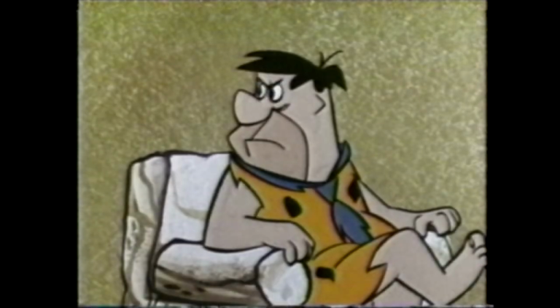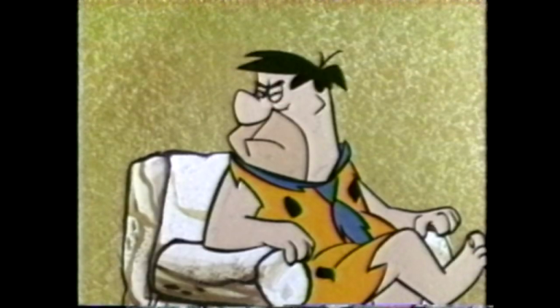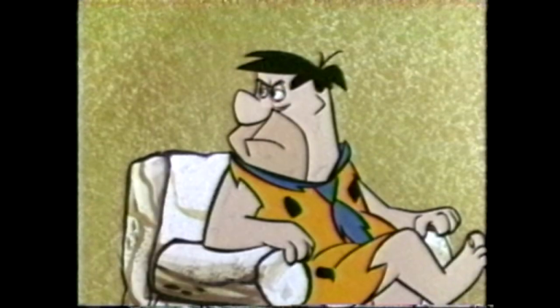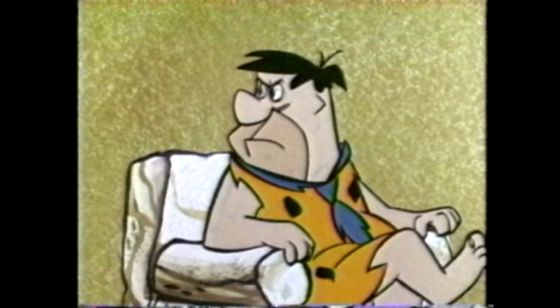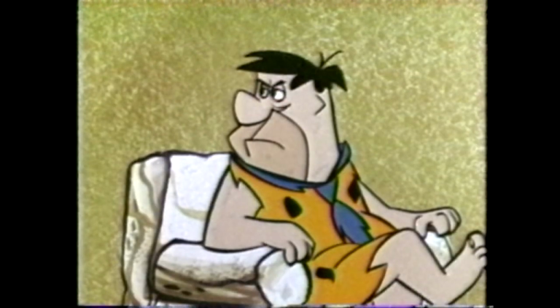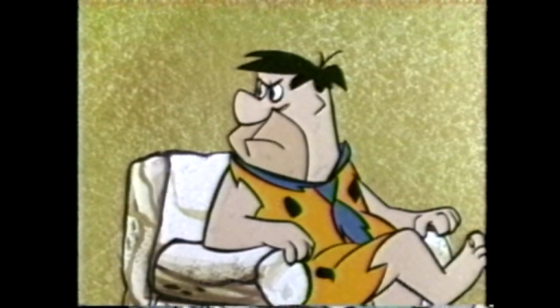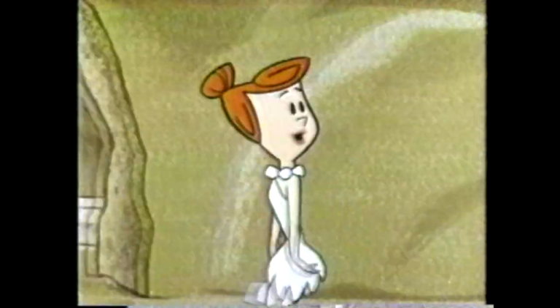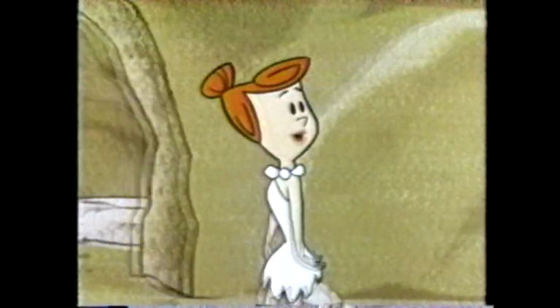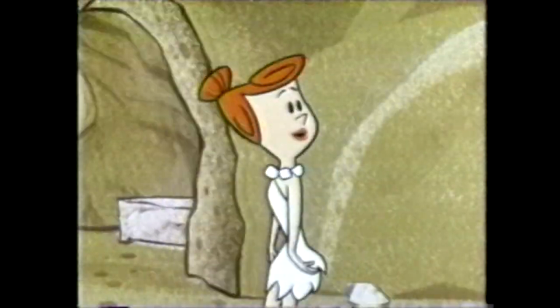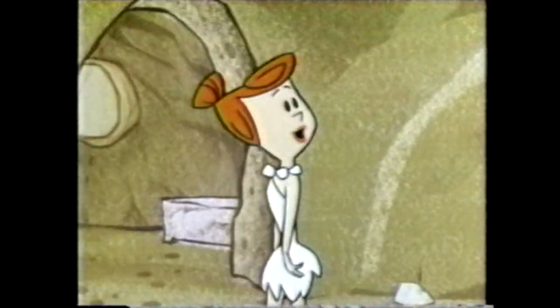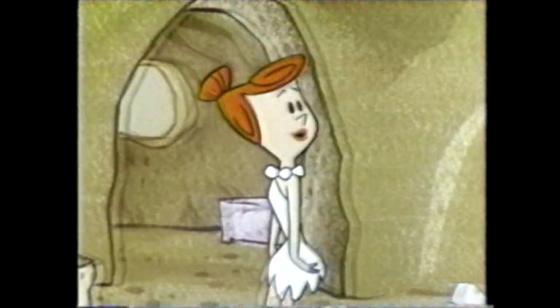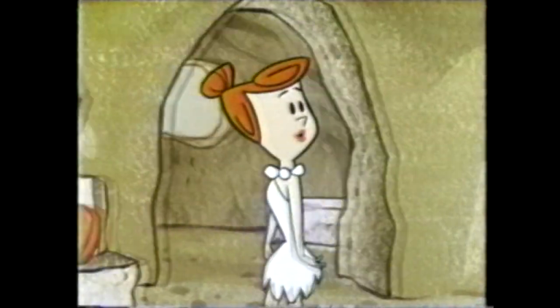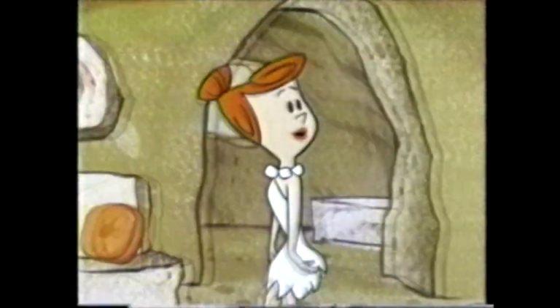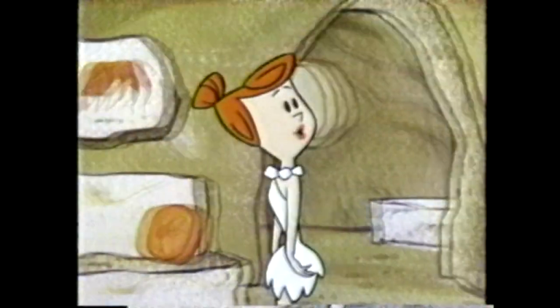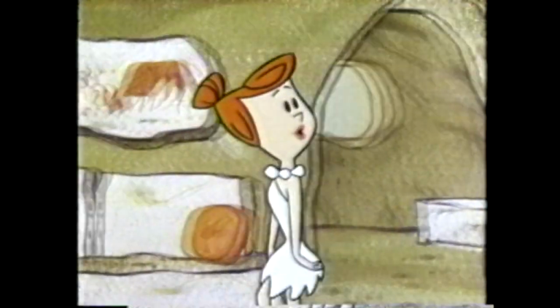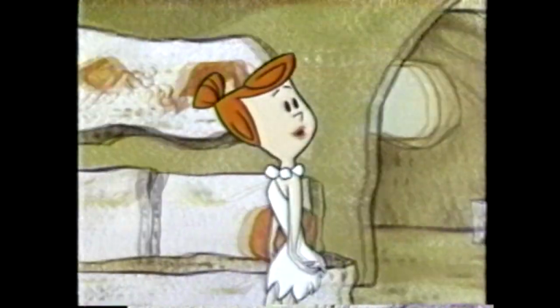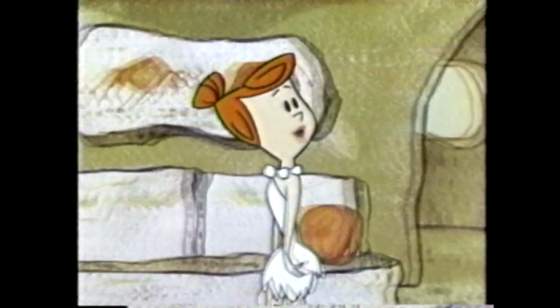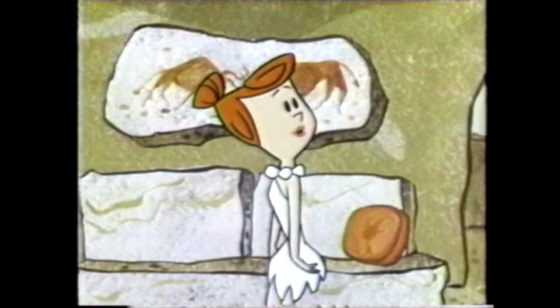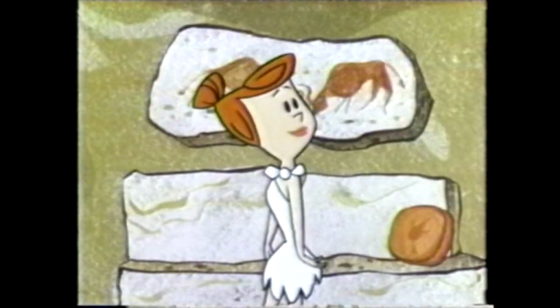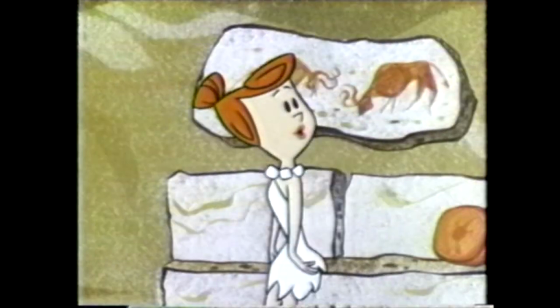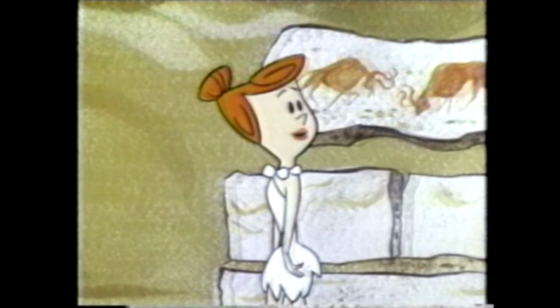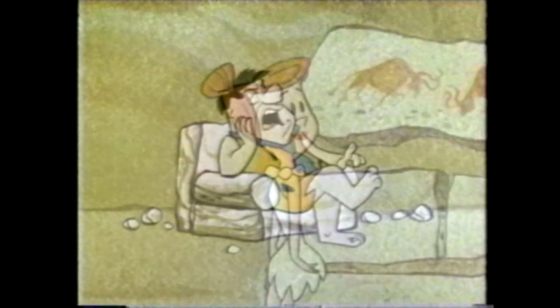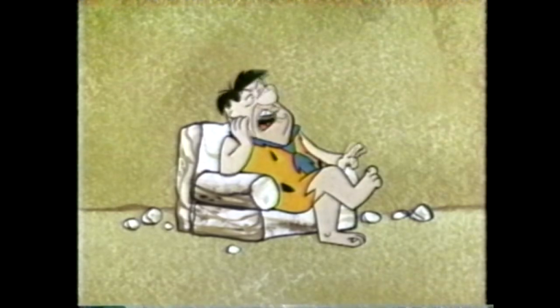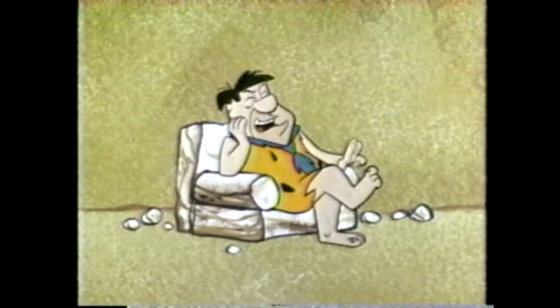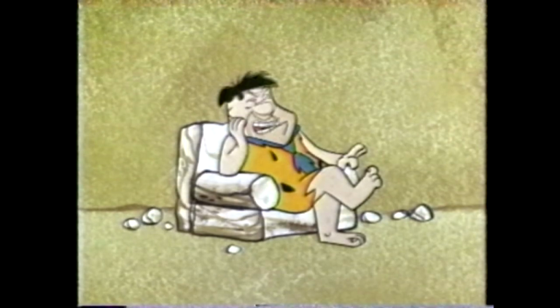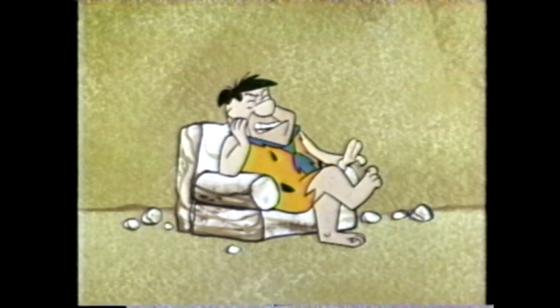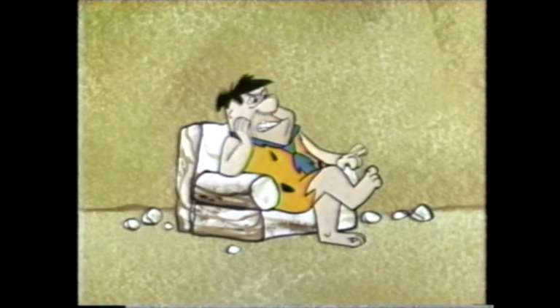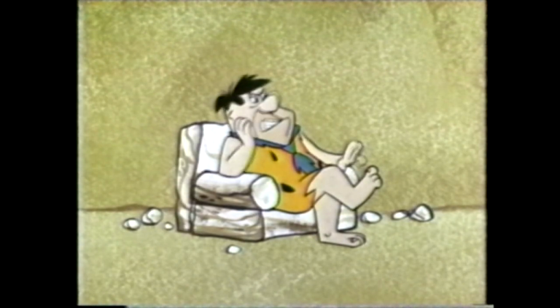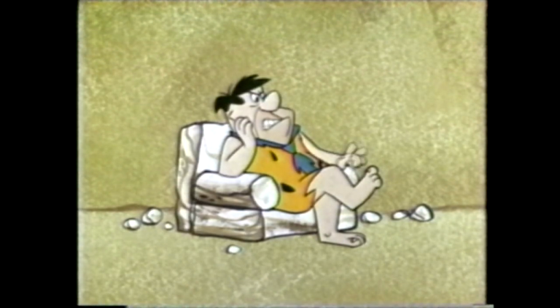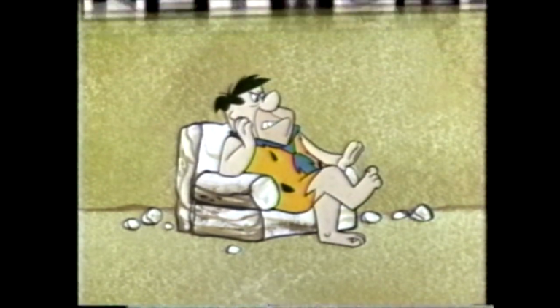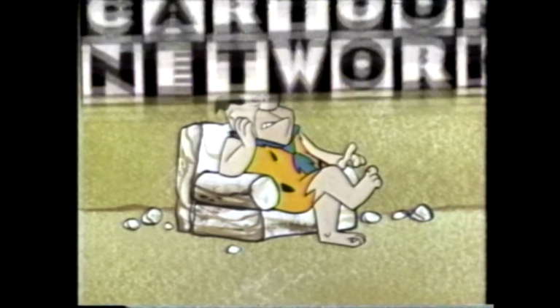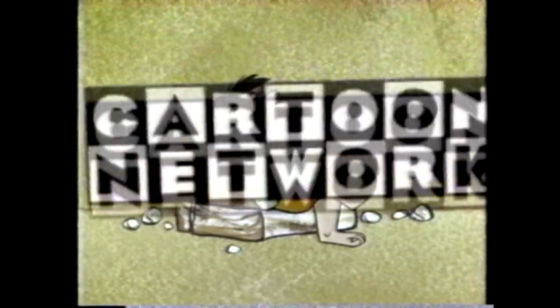Did you call my mother yet? It's Mother's Day! We'll be right back!